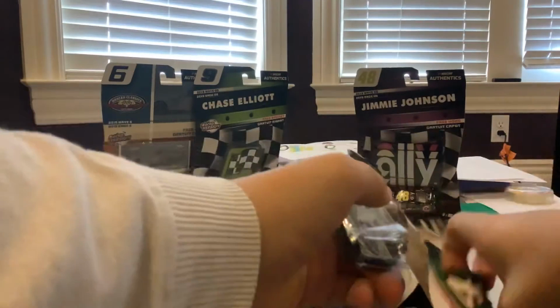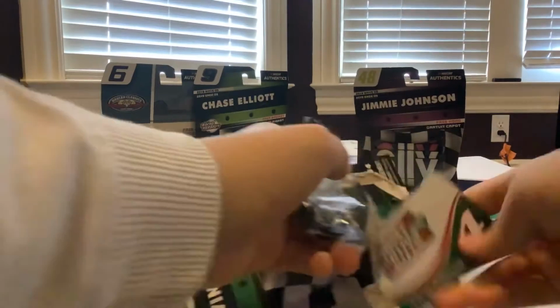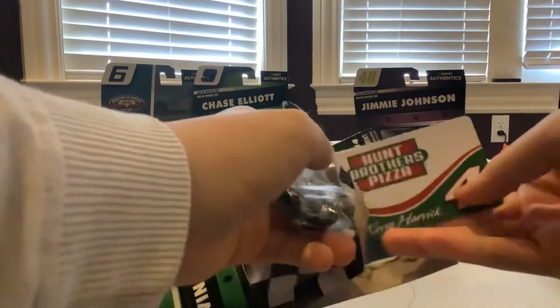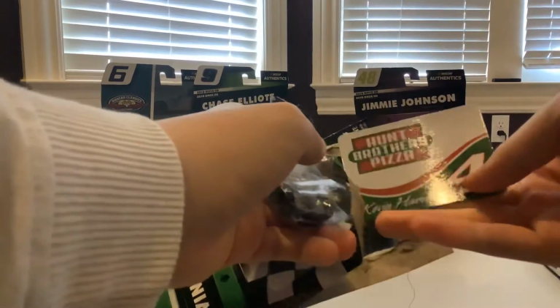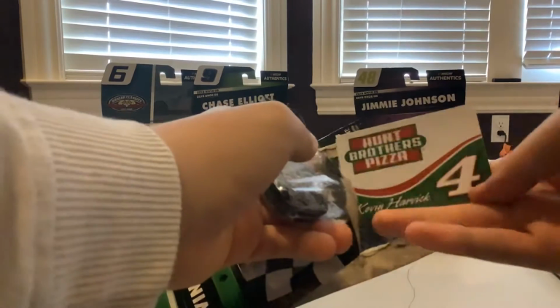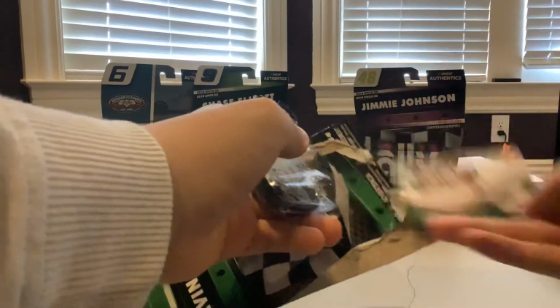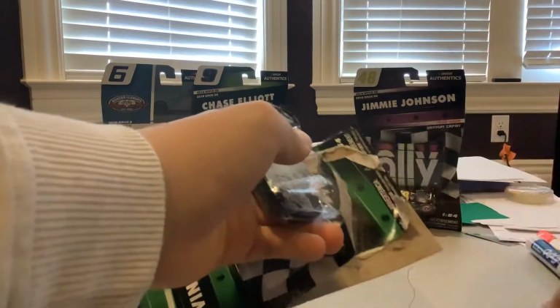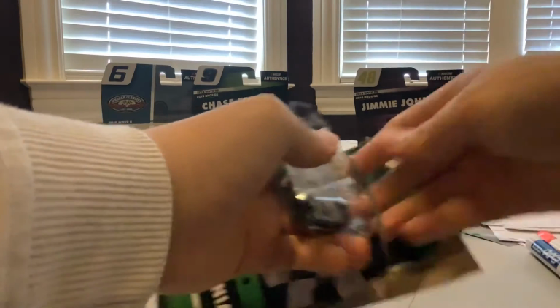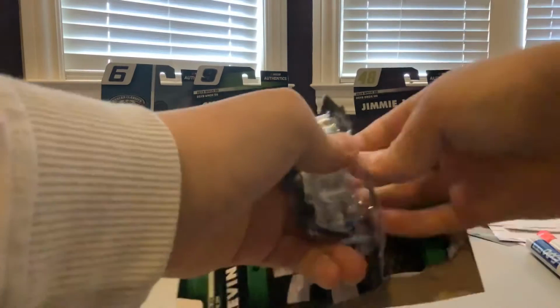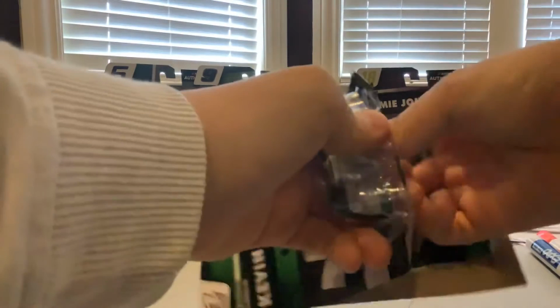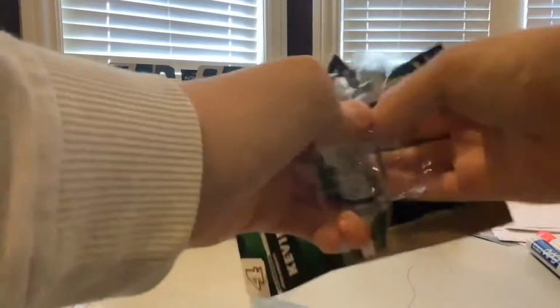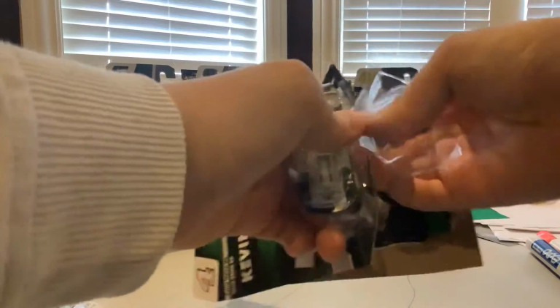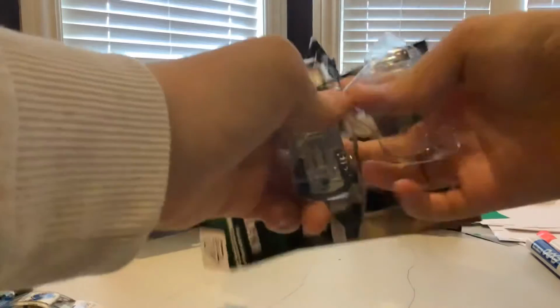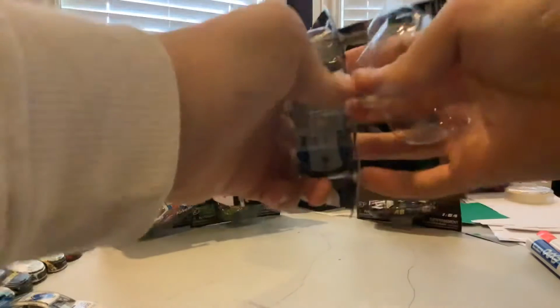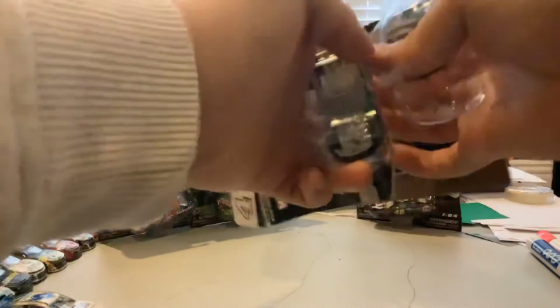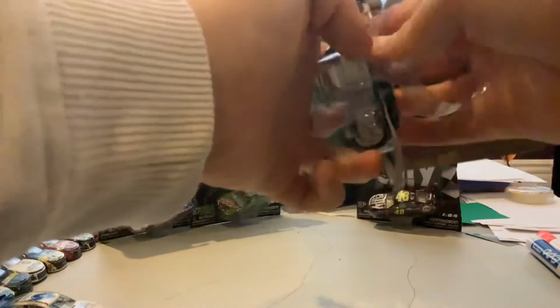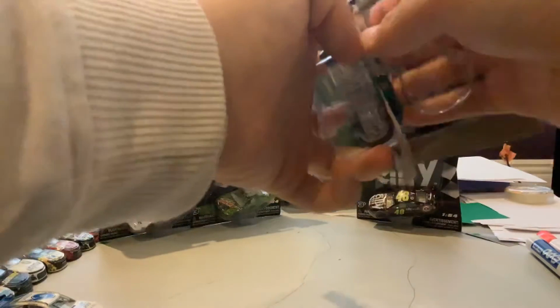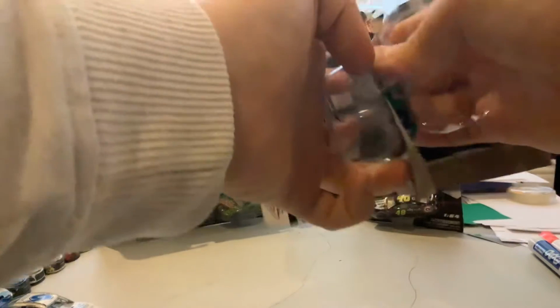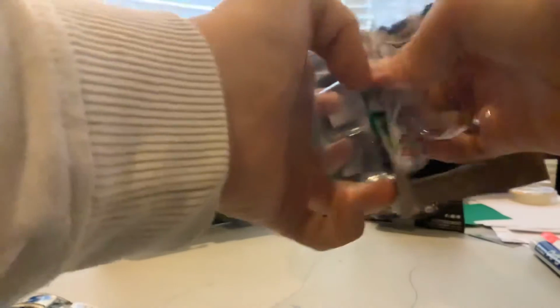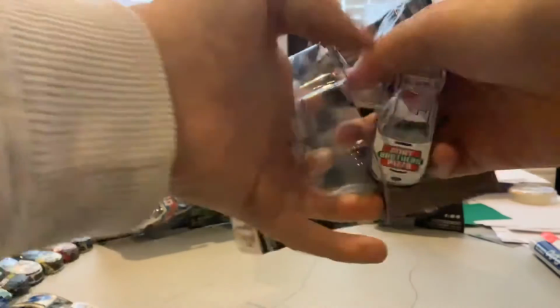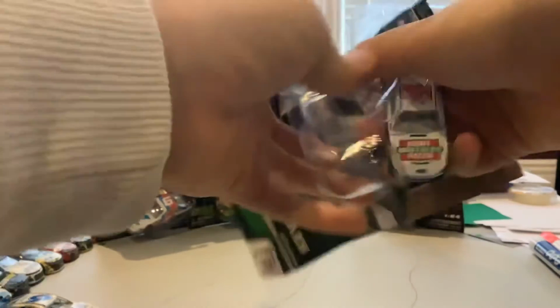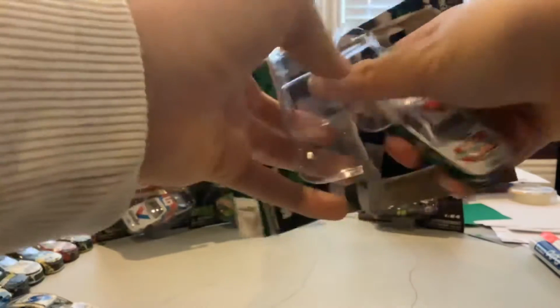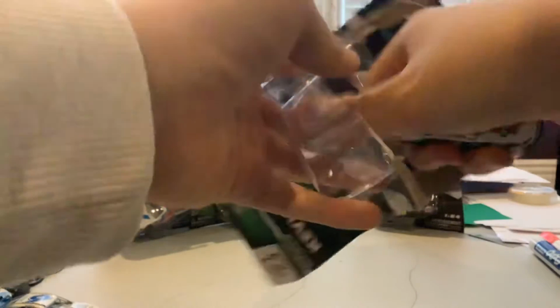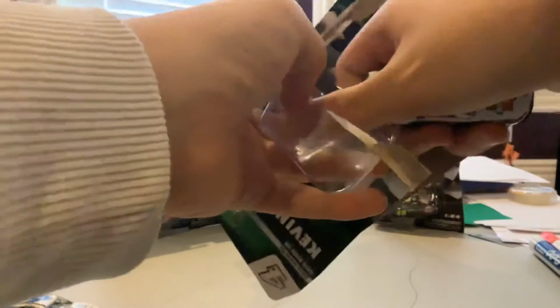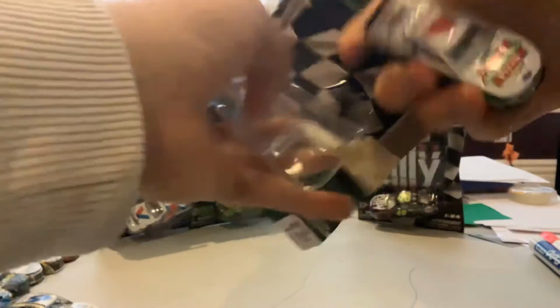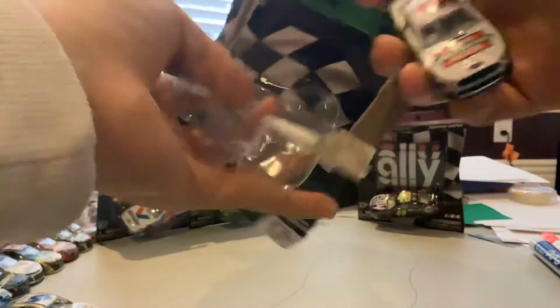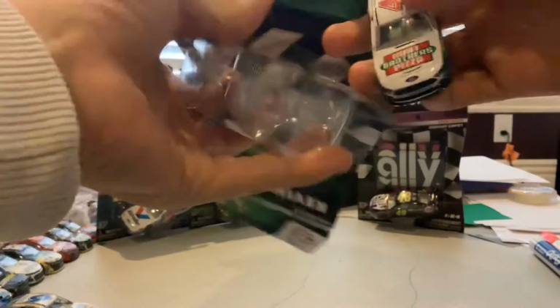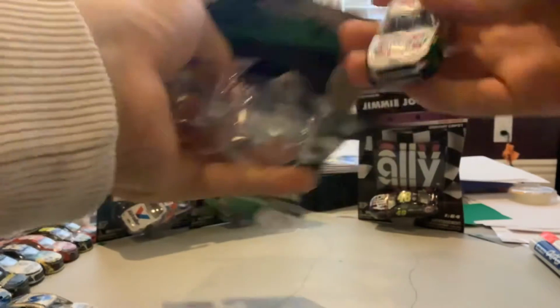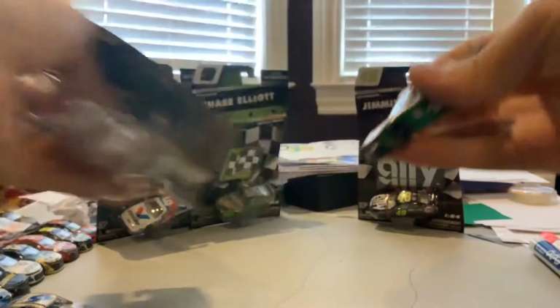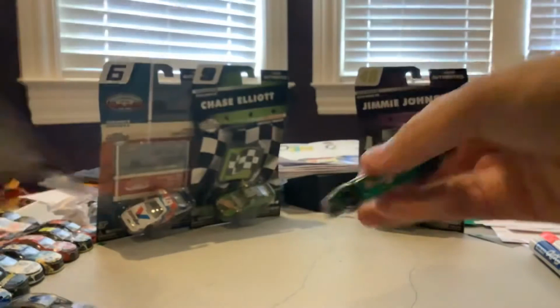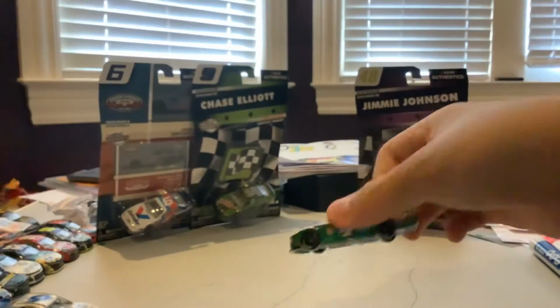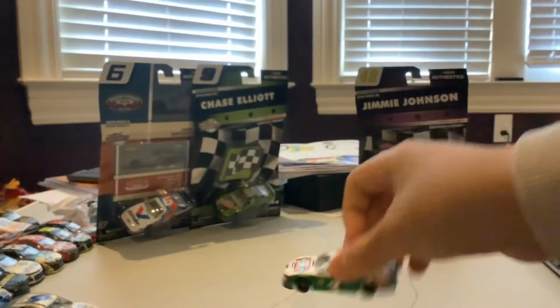So here's the magnet, and here is the car out of its box.